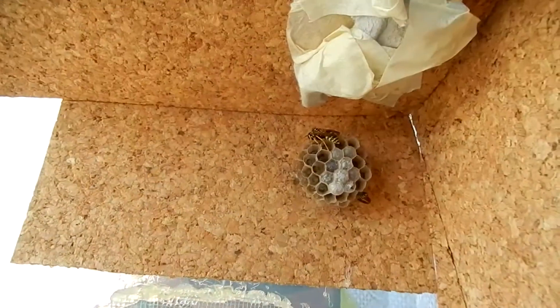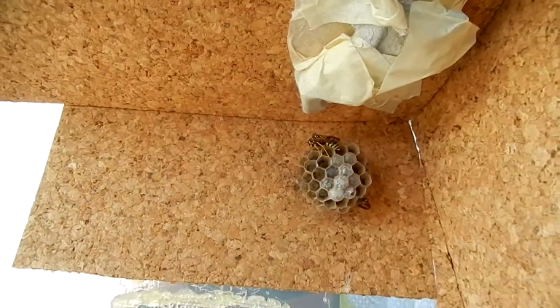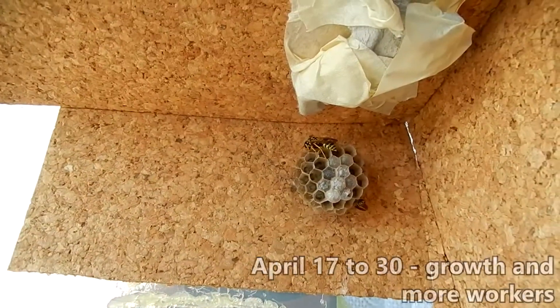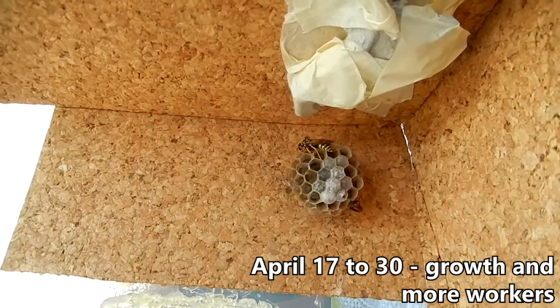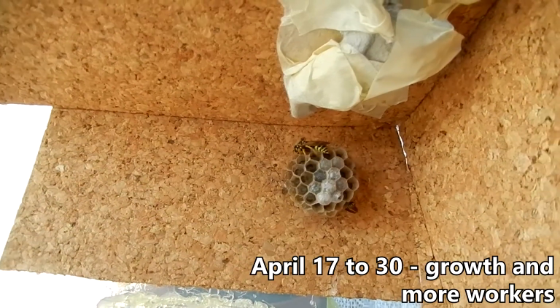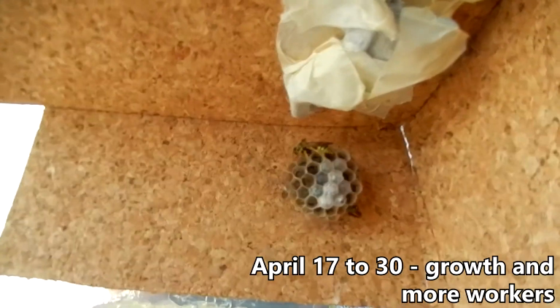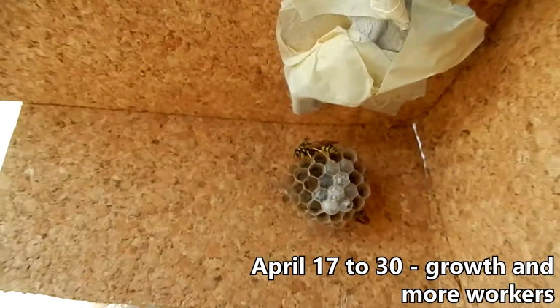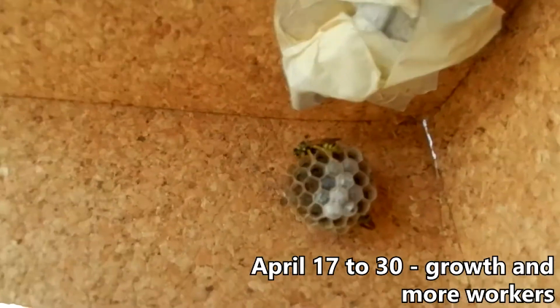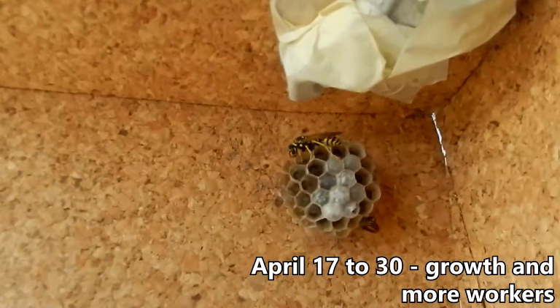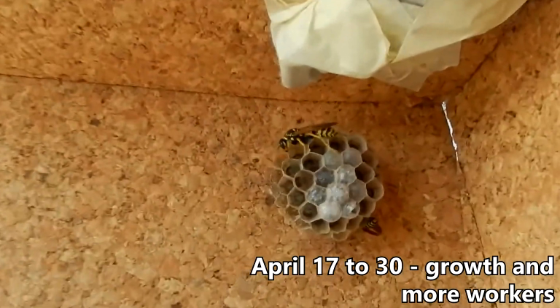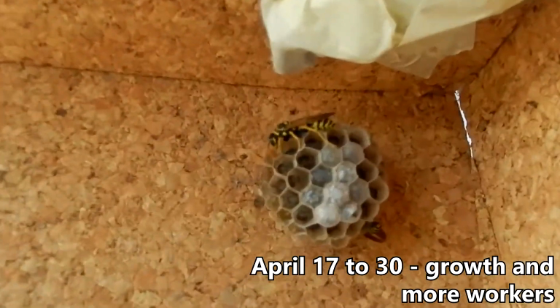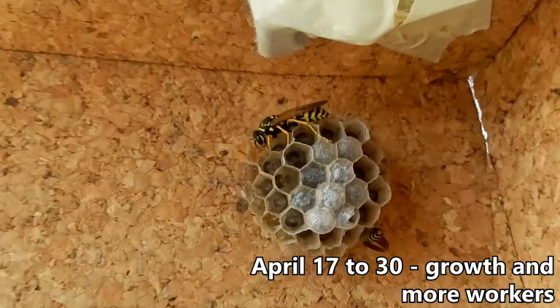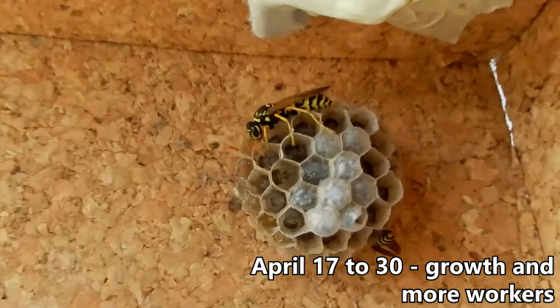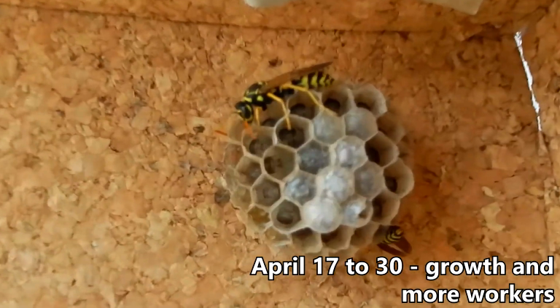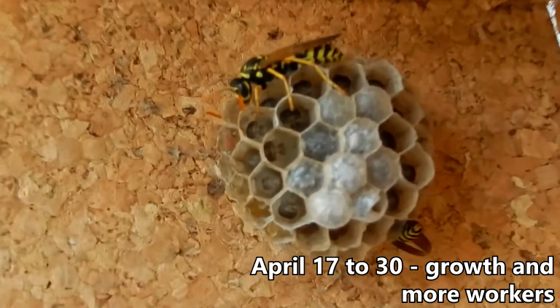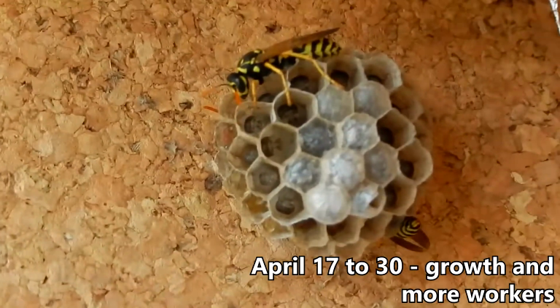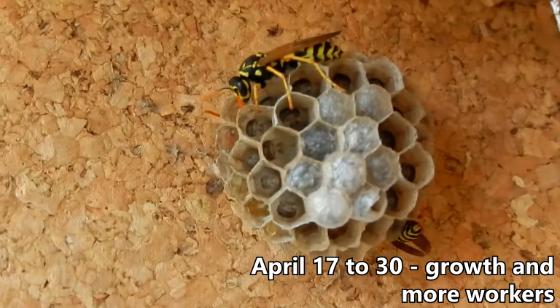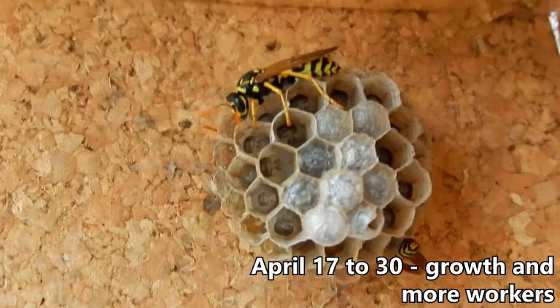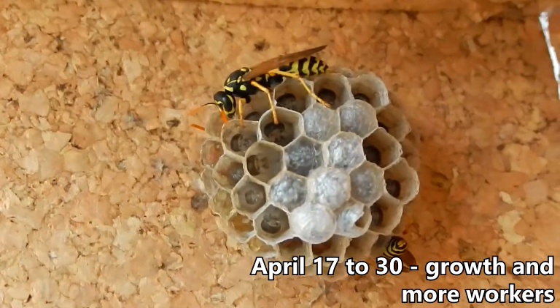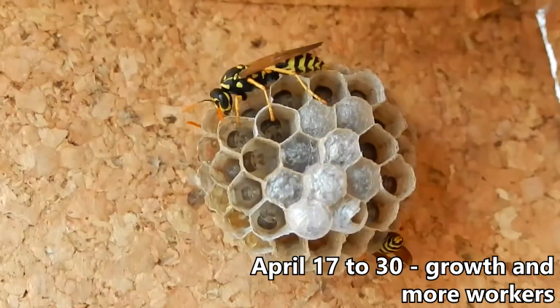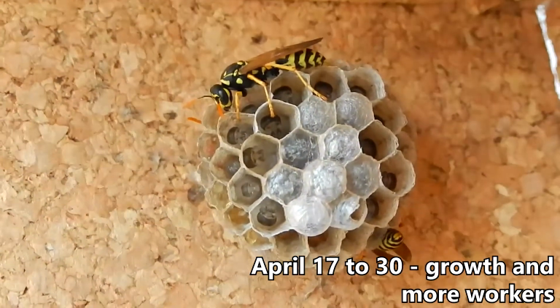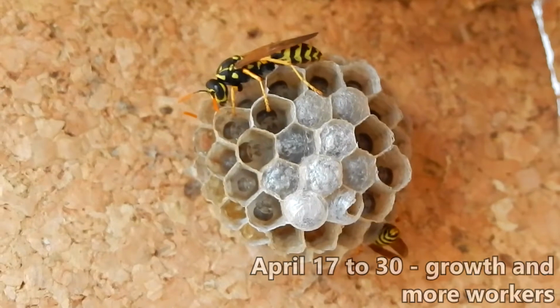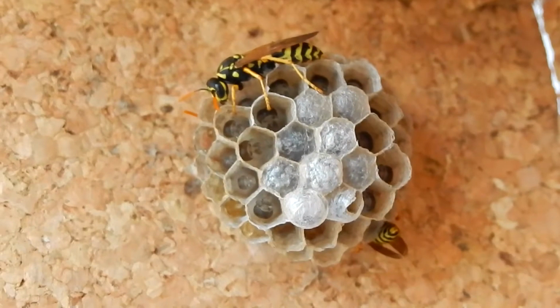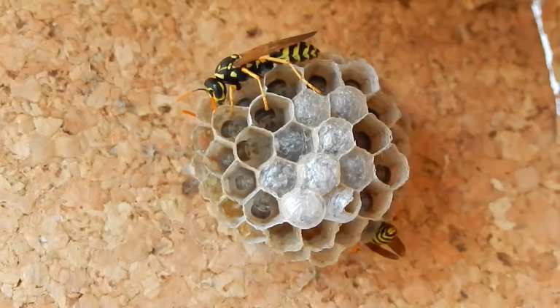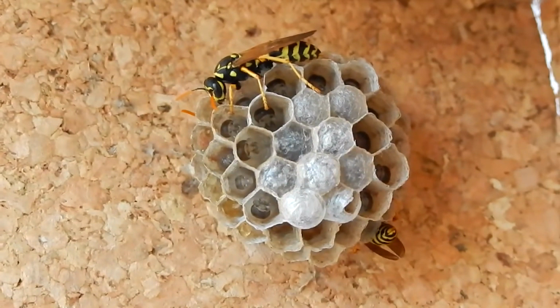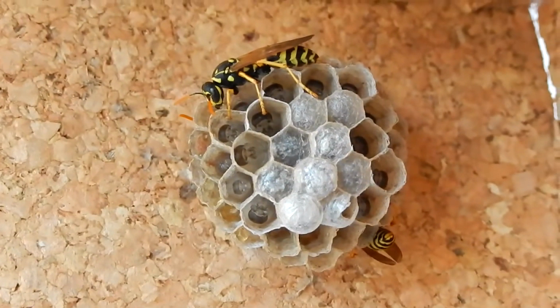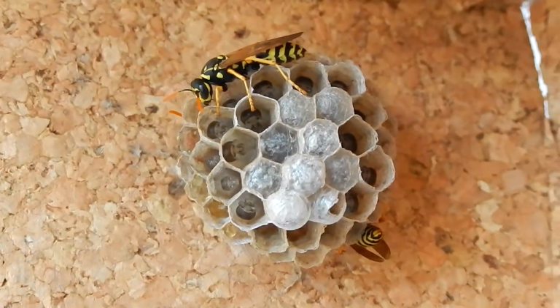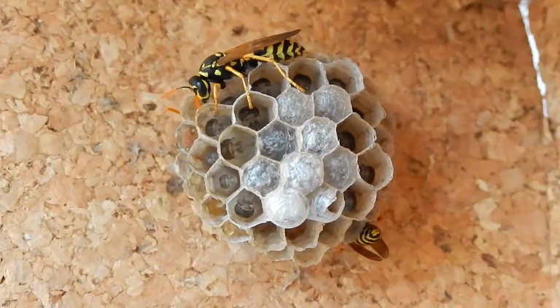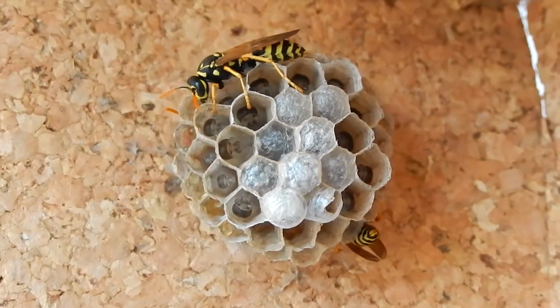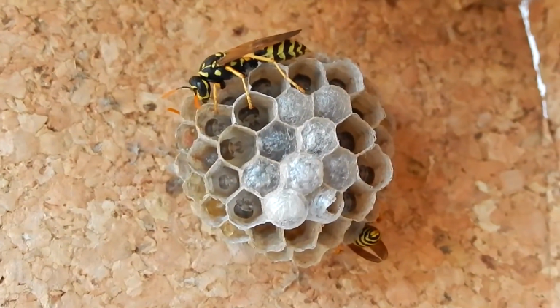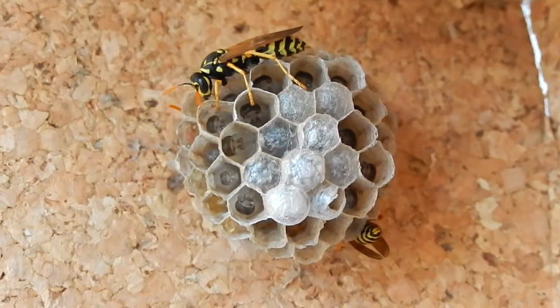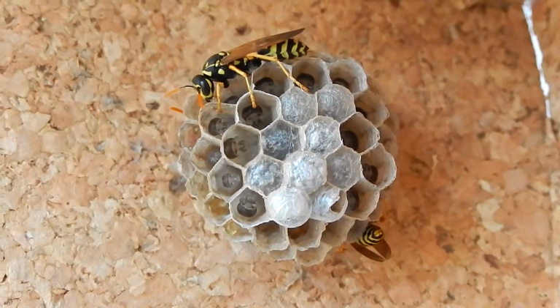For the next two weeks, the remaining three queens continued to build the nest, gradually adding new chambers, and more cocoons were appearing.